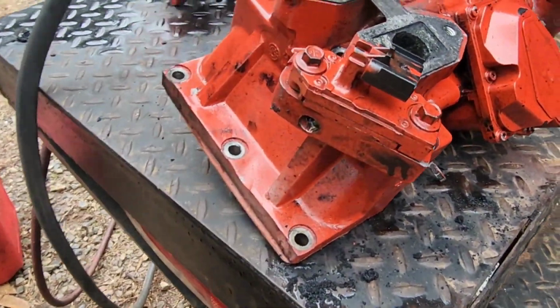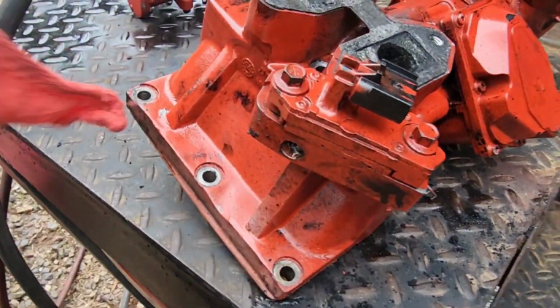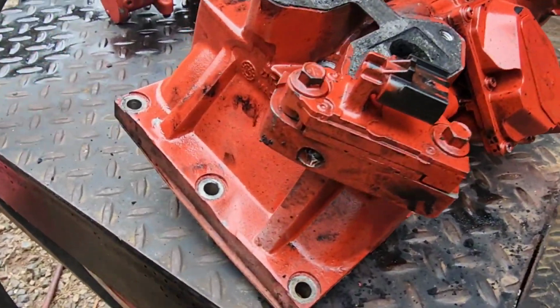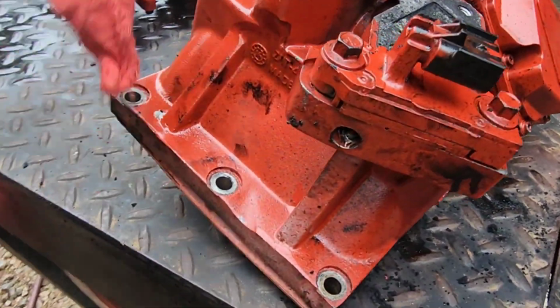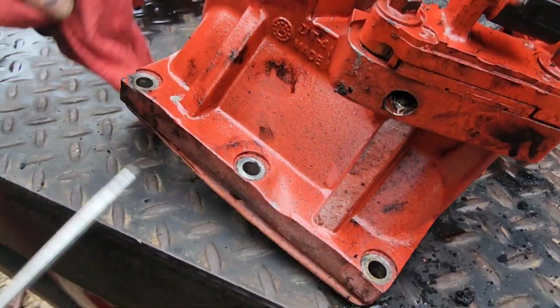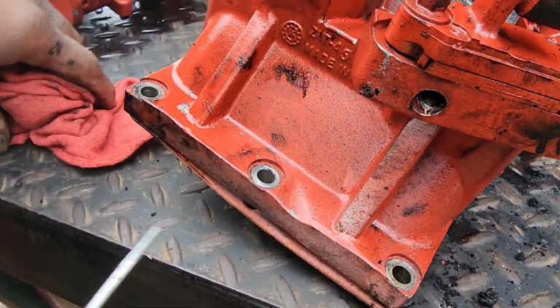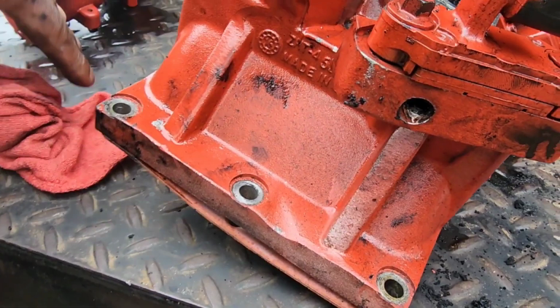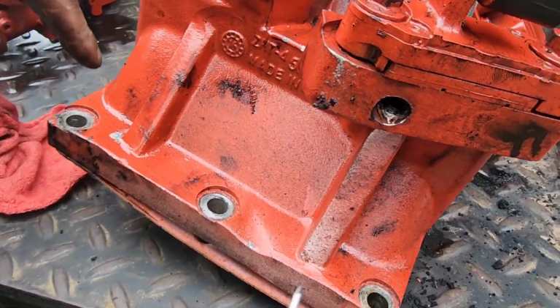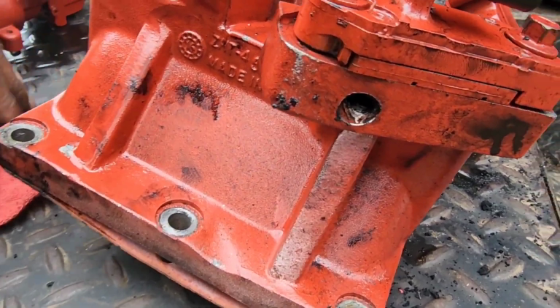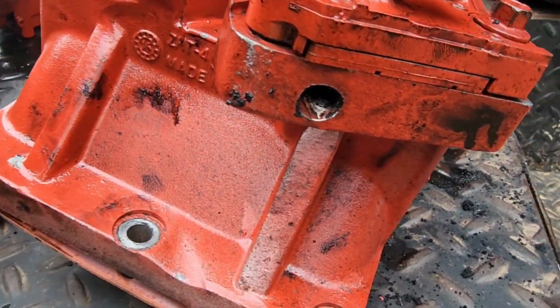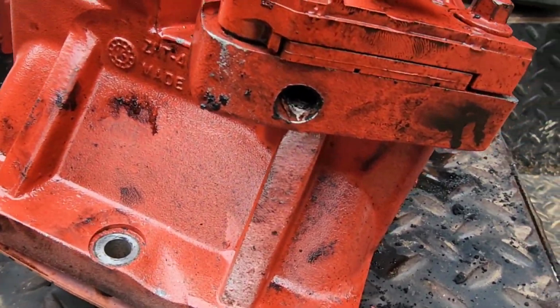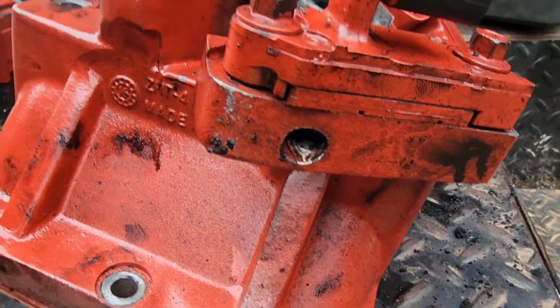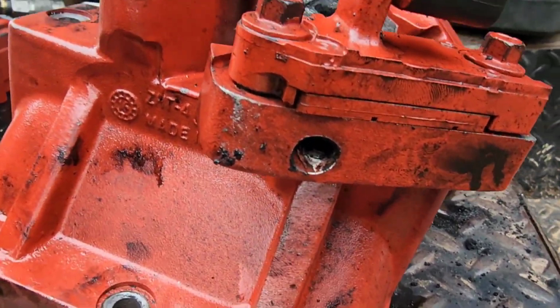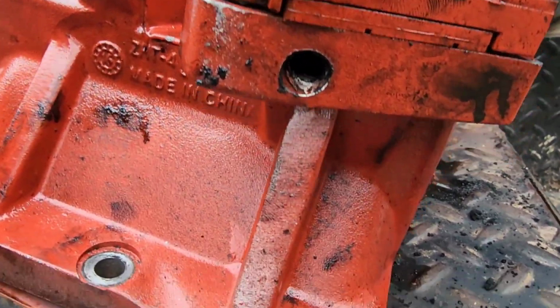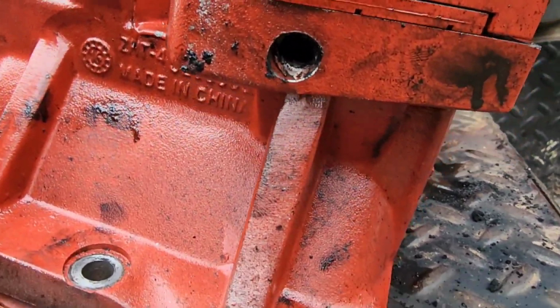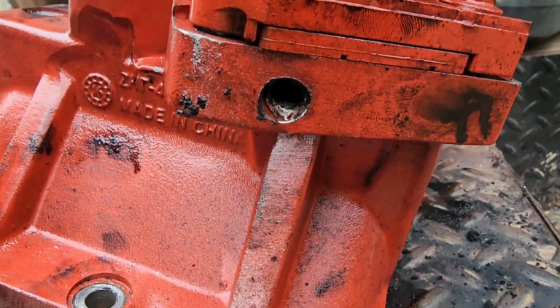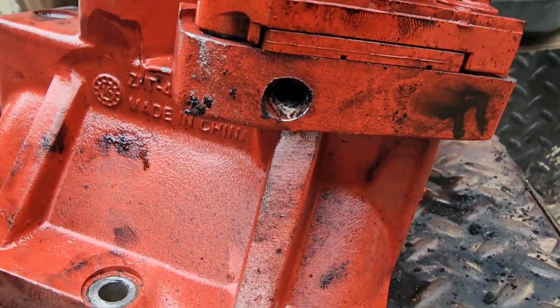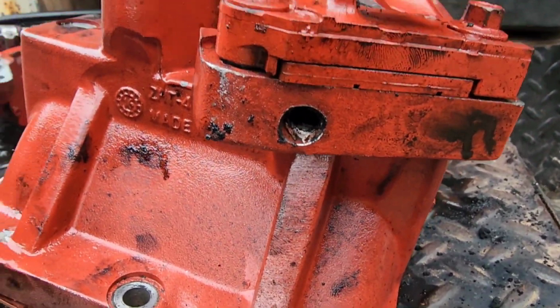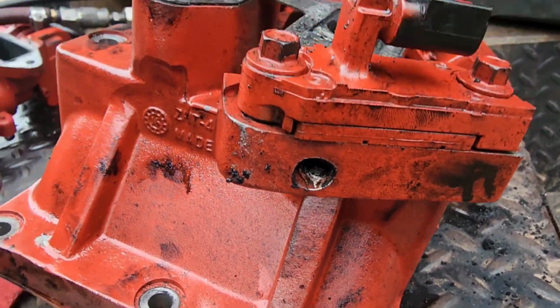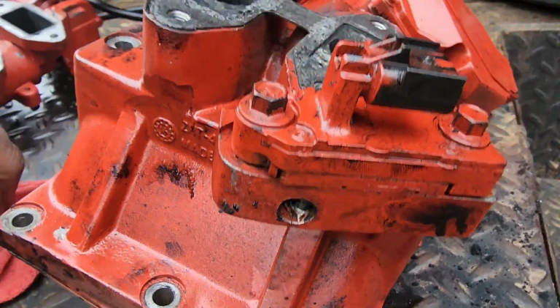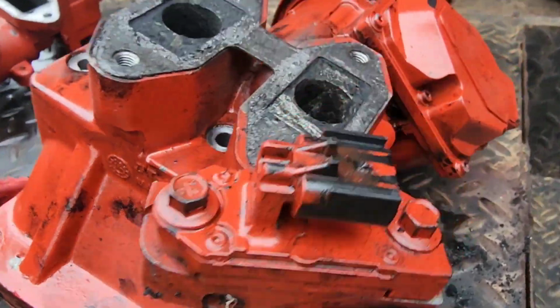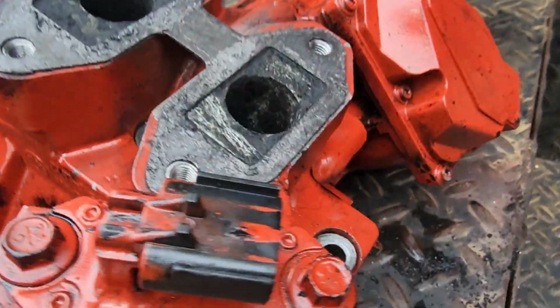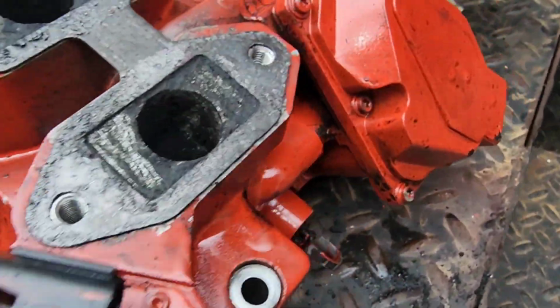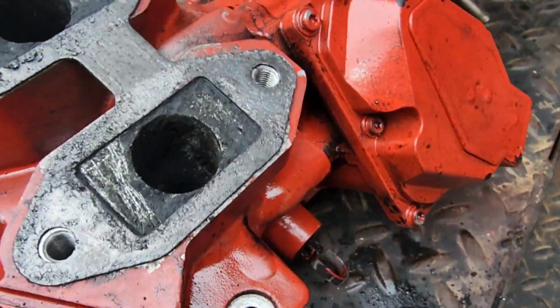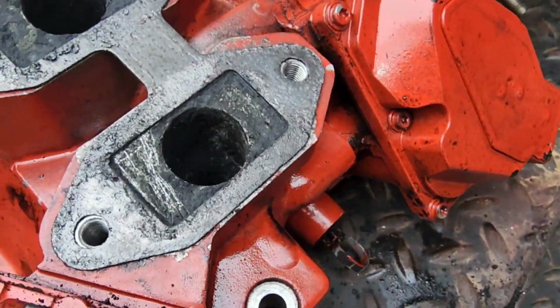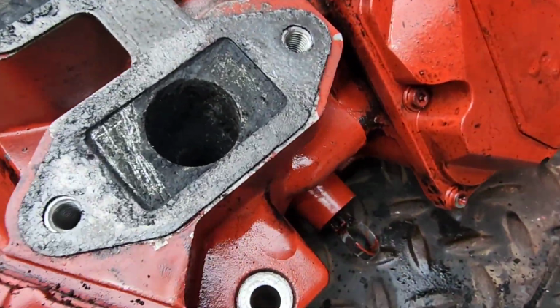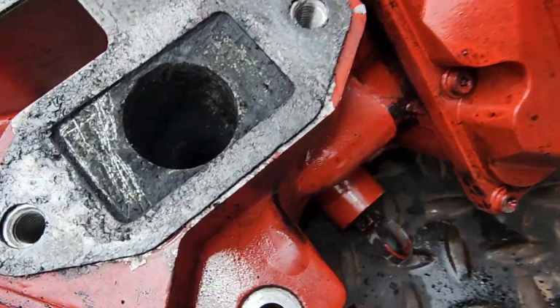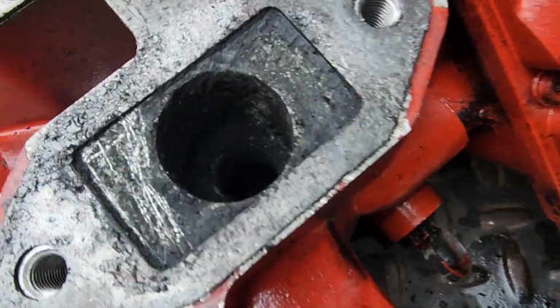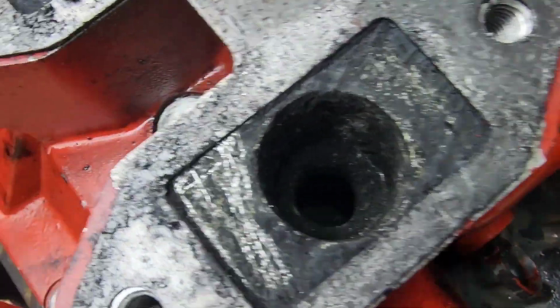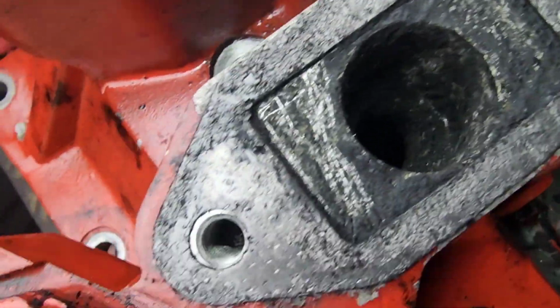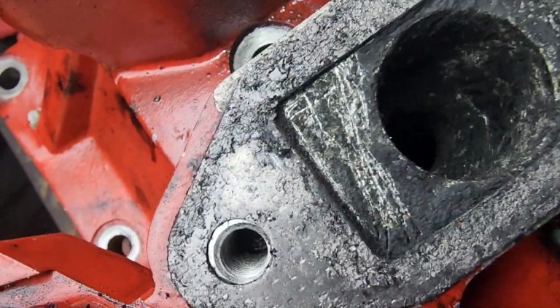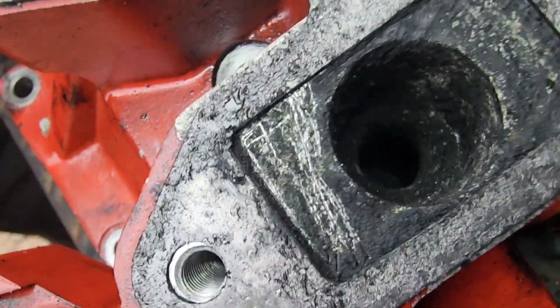Alright, so we took out the plug and cleaned it inside. Right now it's good.